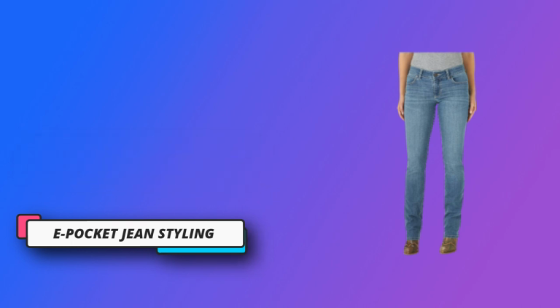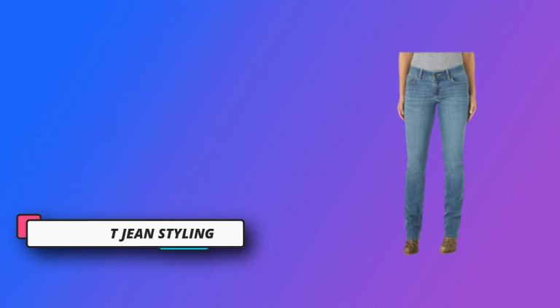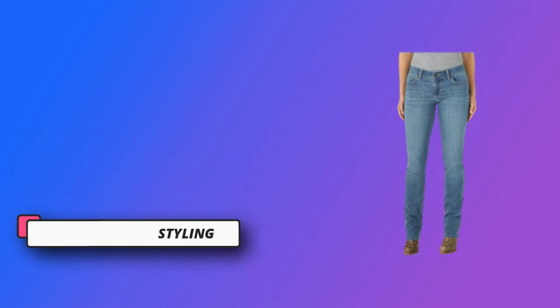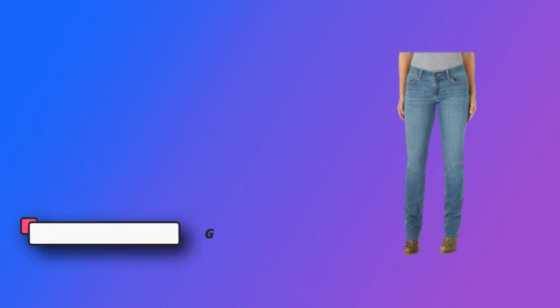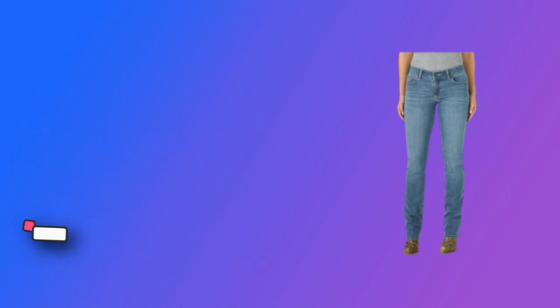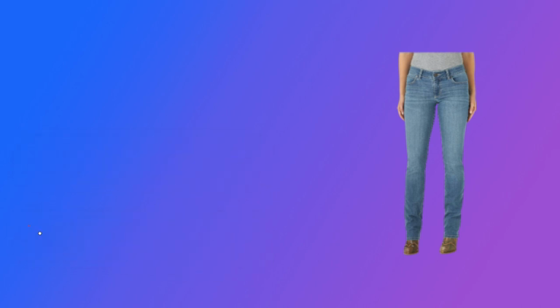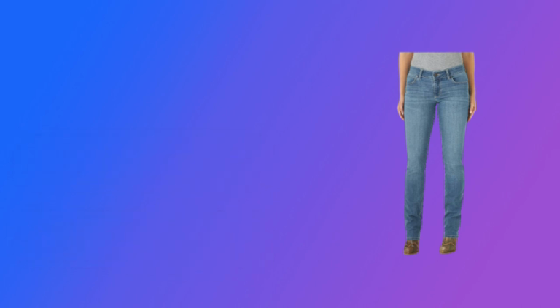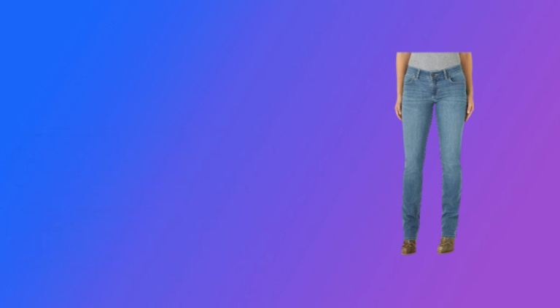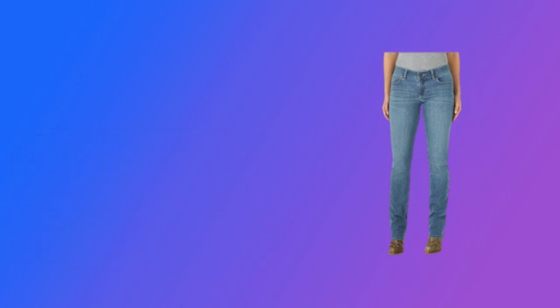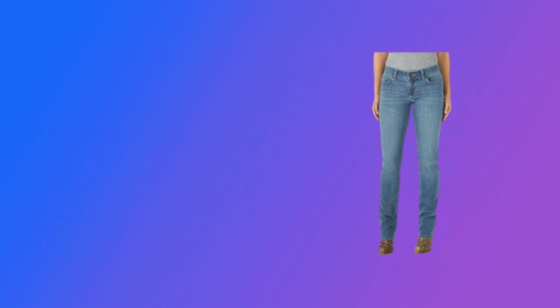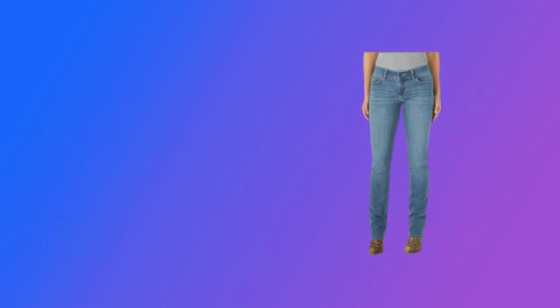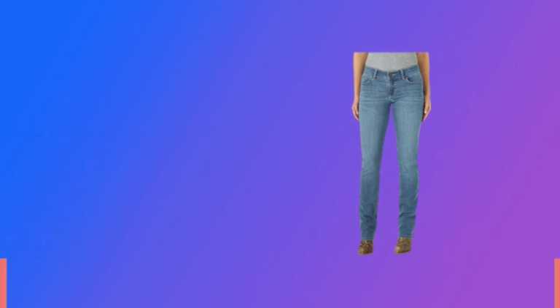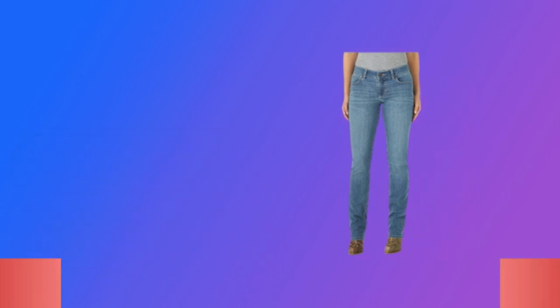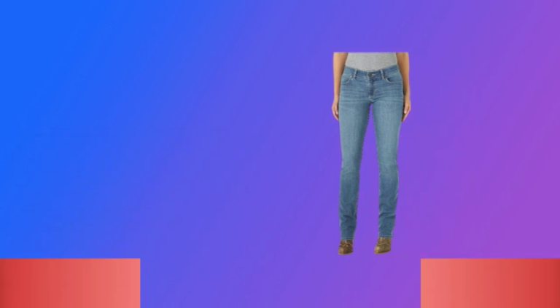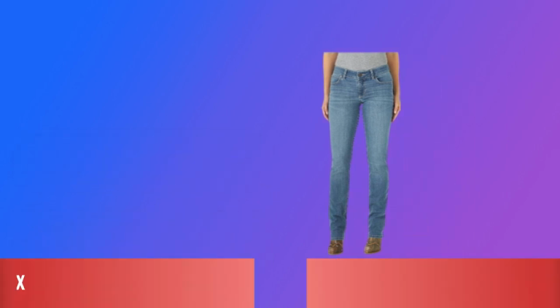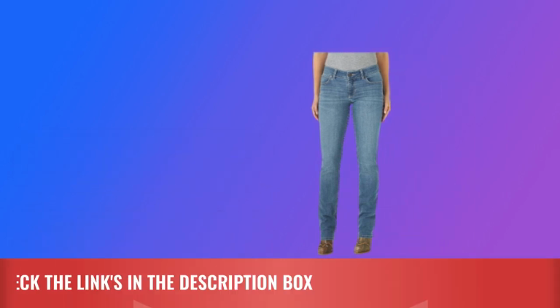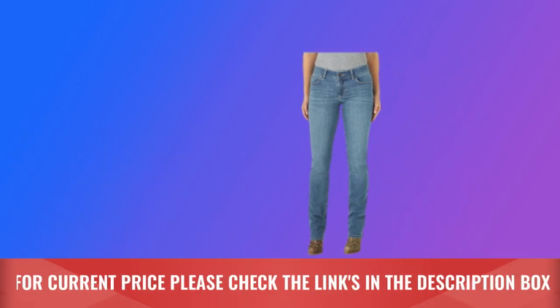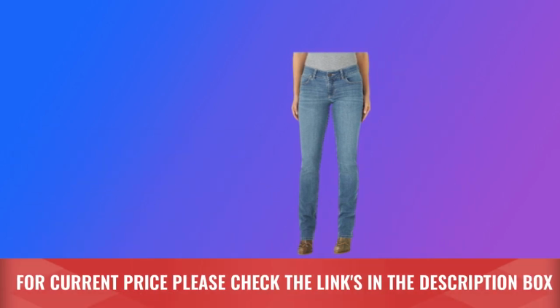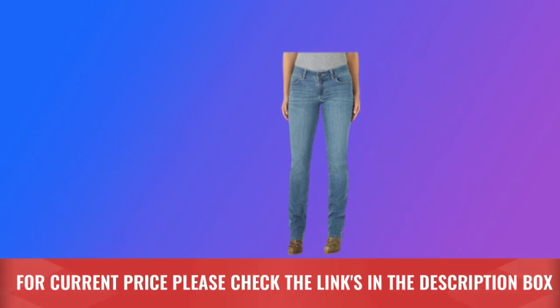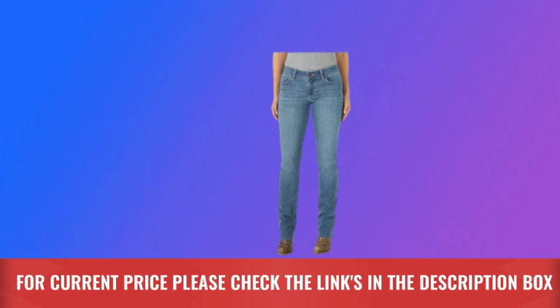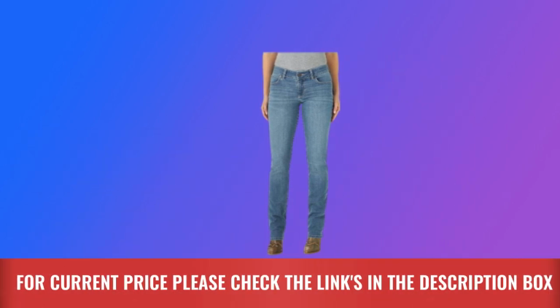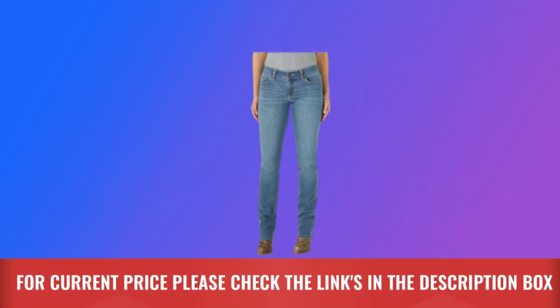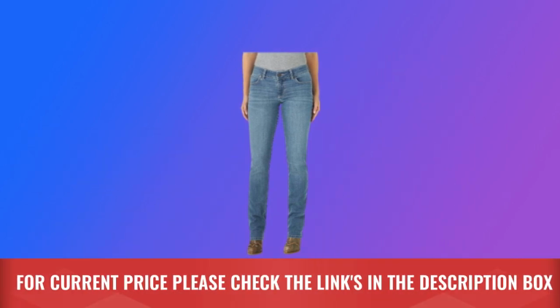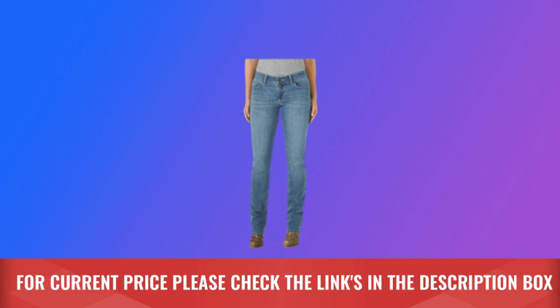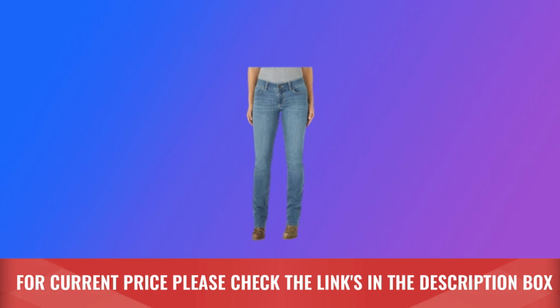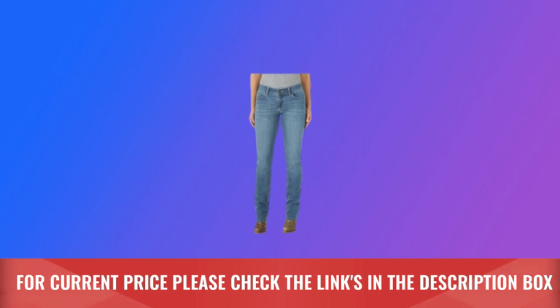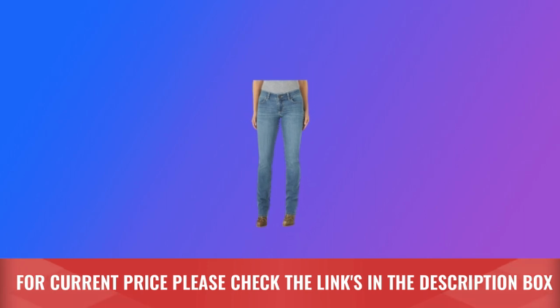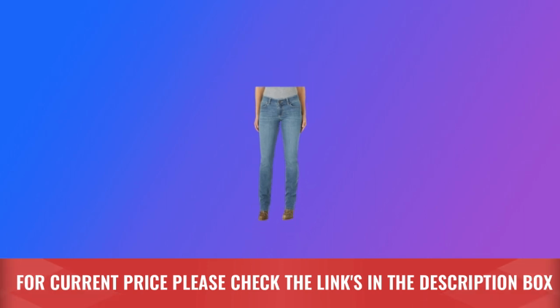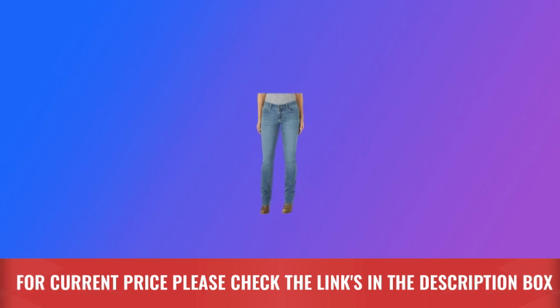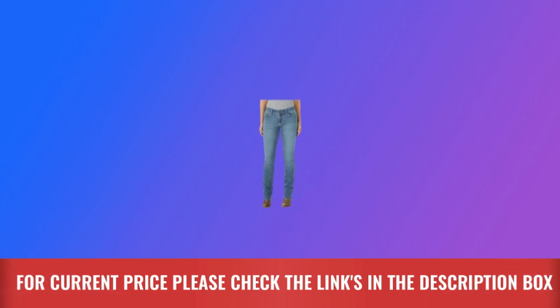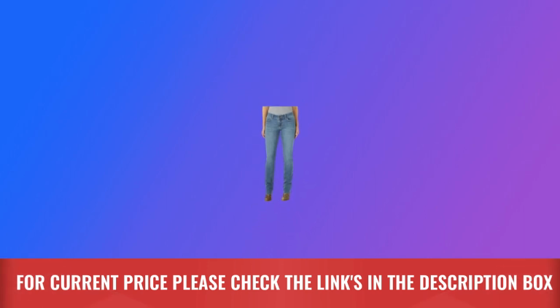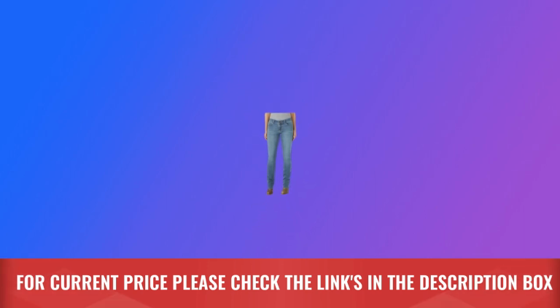5-pocket styling. For current price, please check the links in the description box.